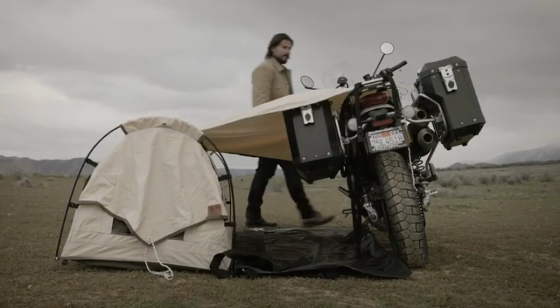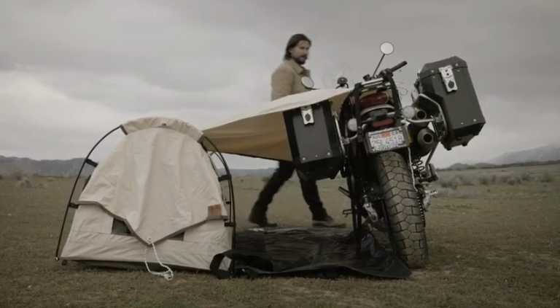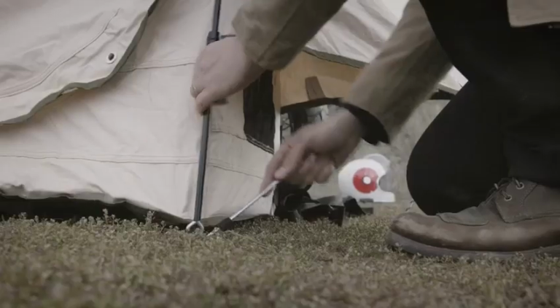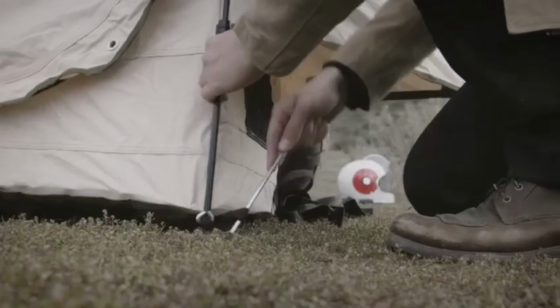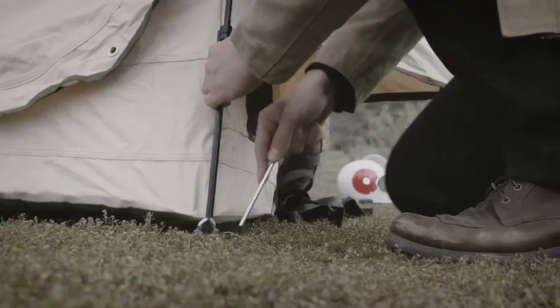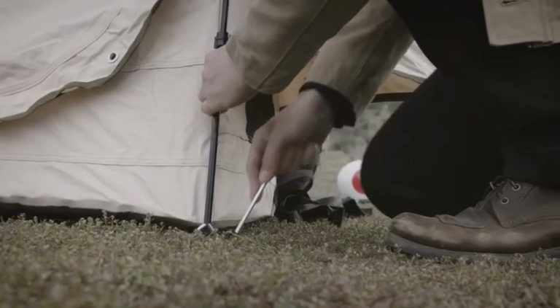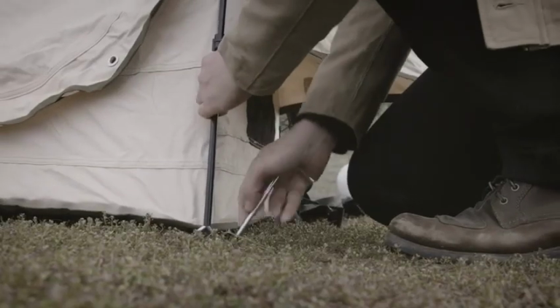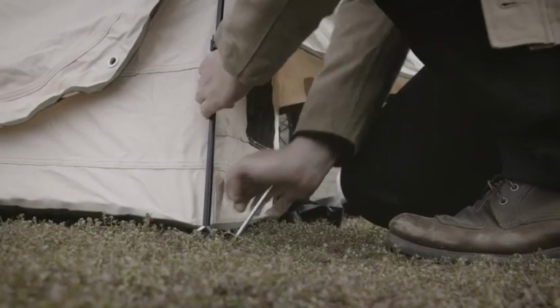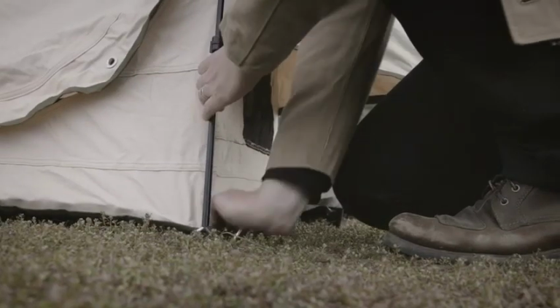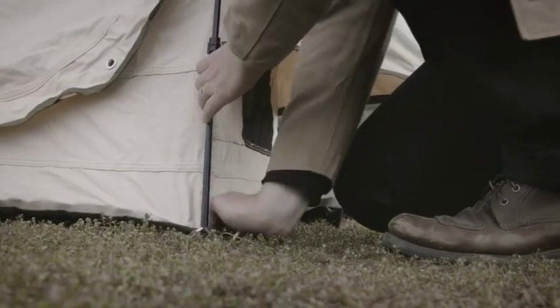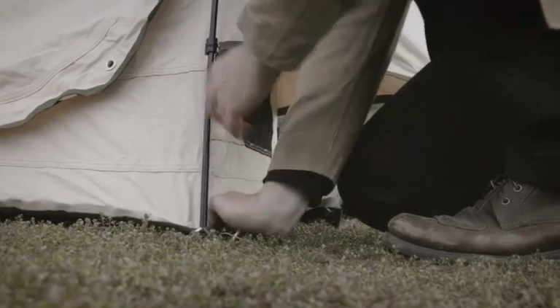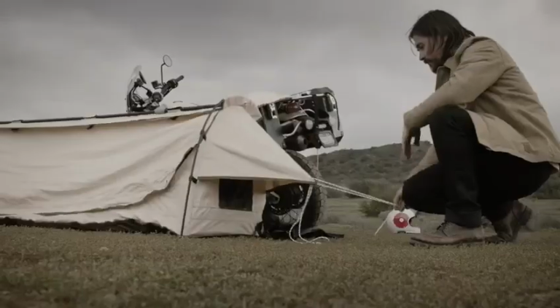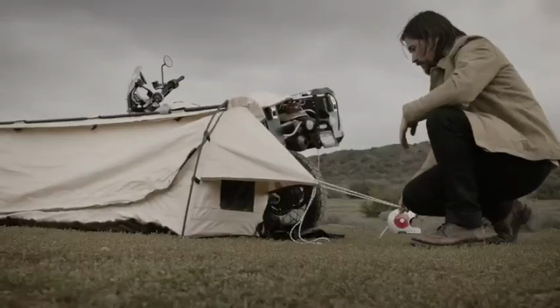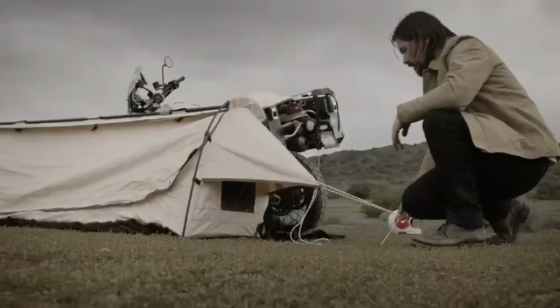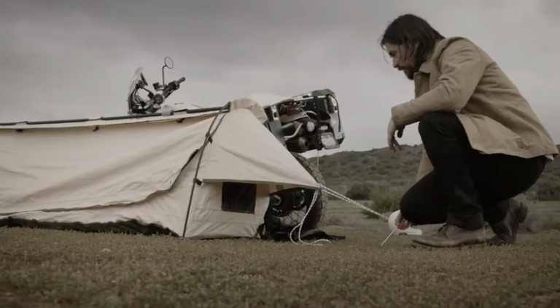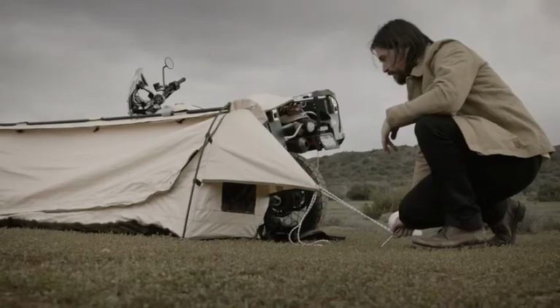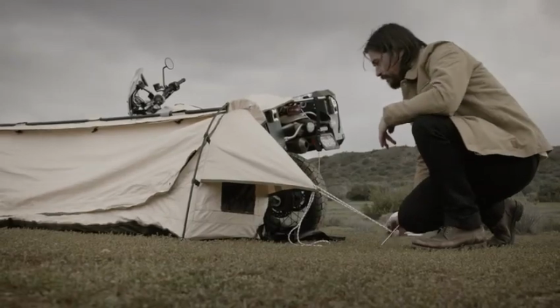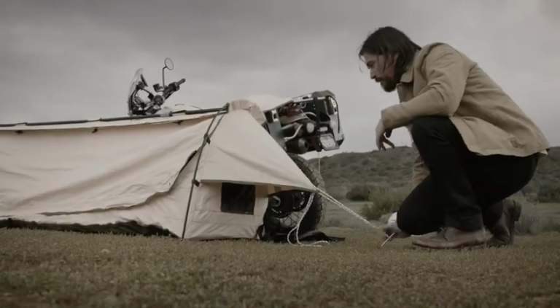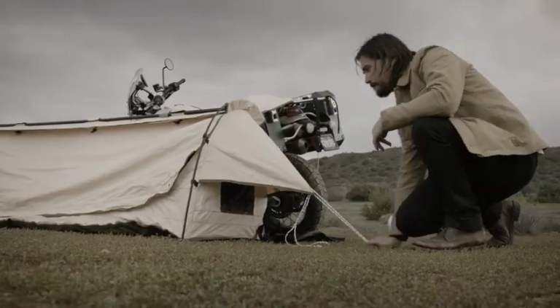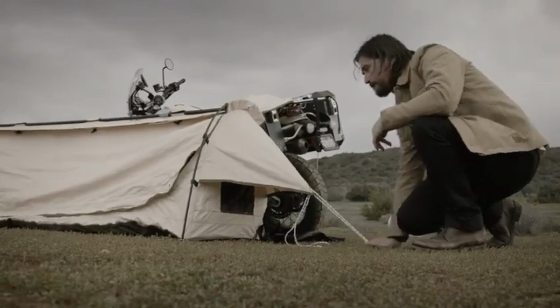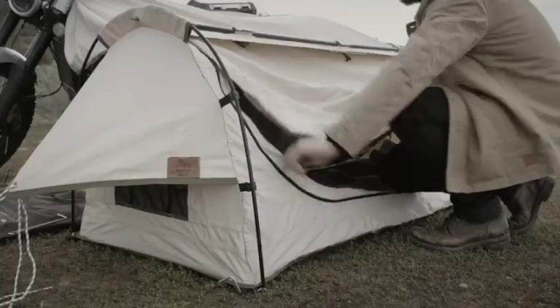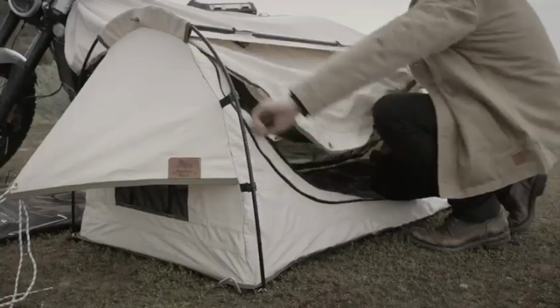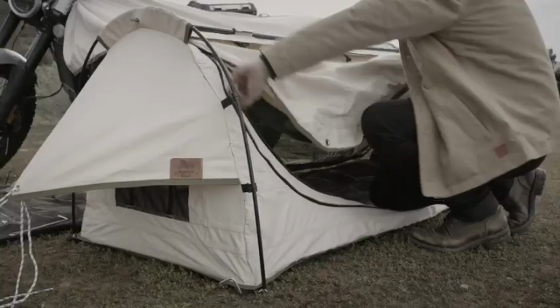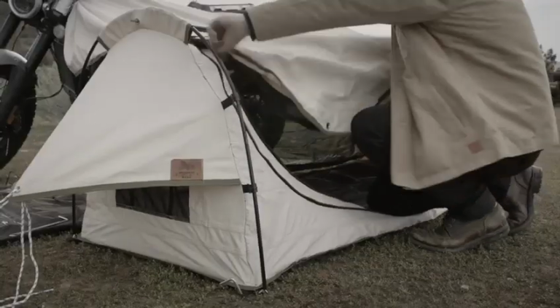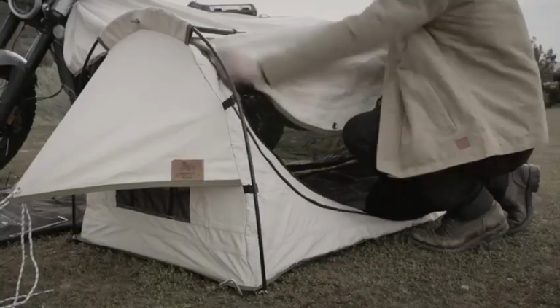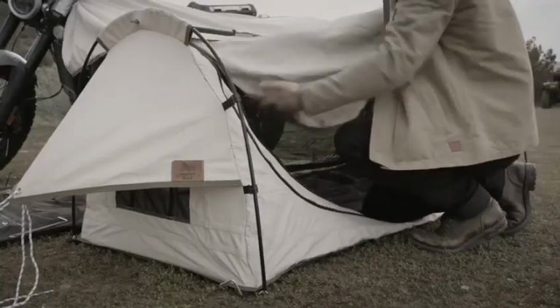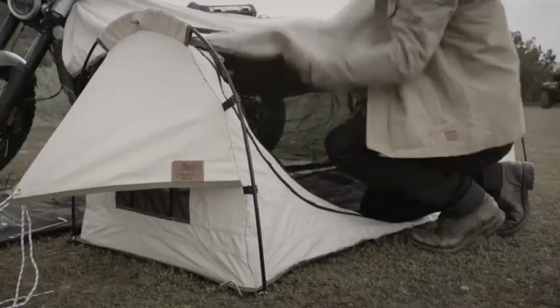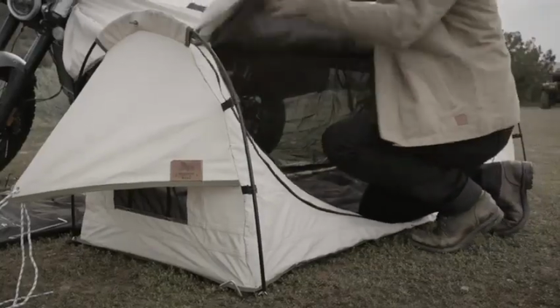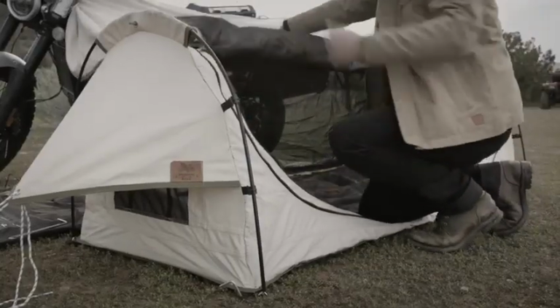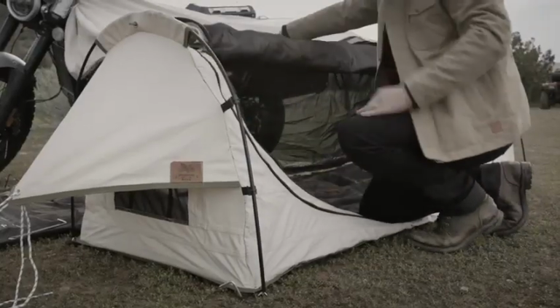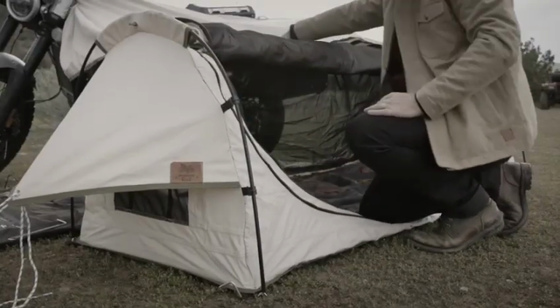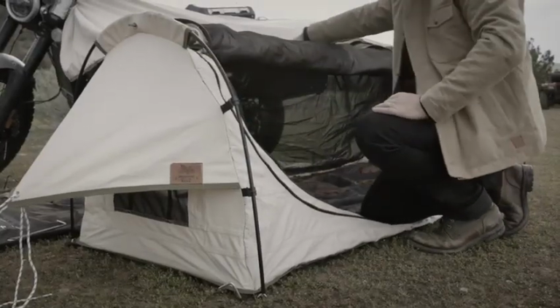Stake off the corners as needed, pull the beaks tight and stick those down as well. Now you're ready to crack a cold one.